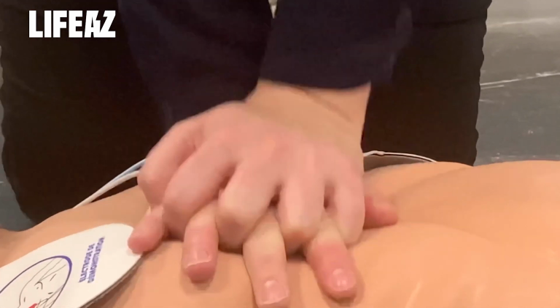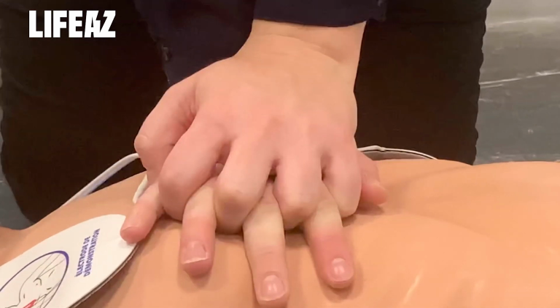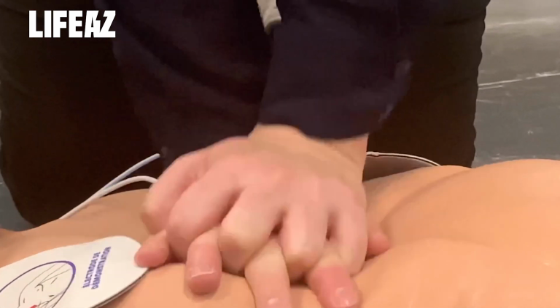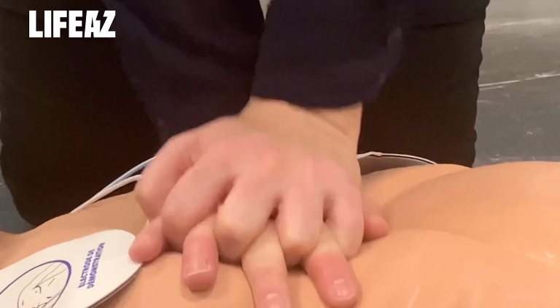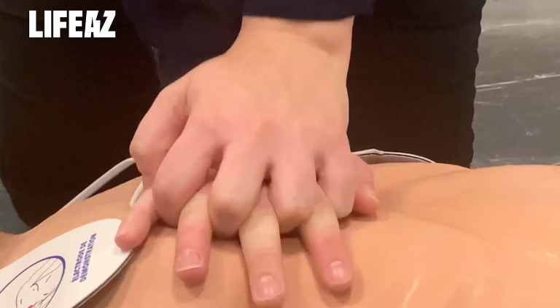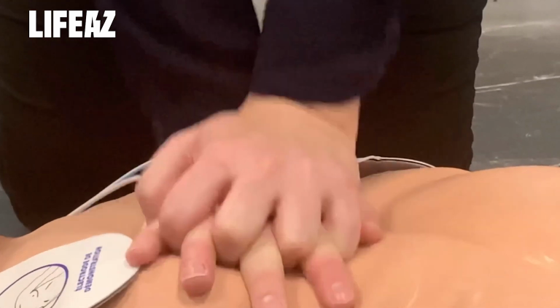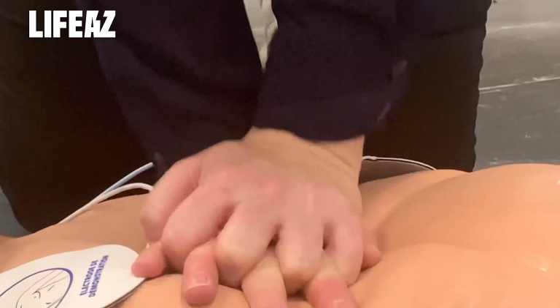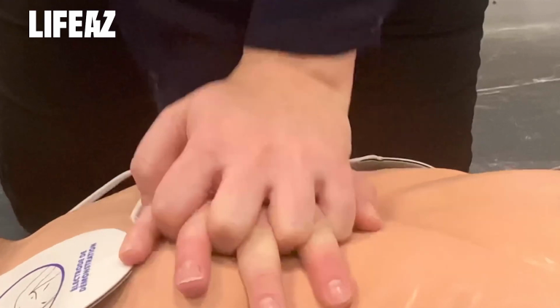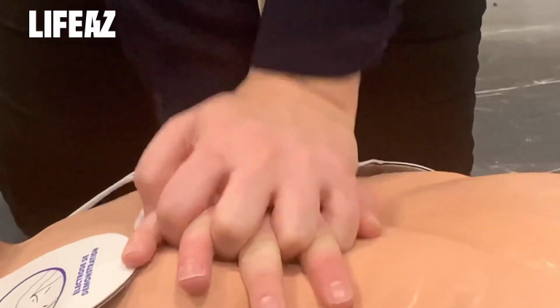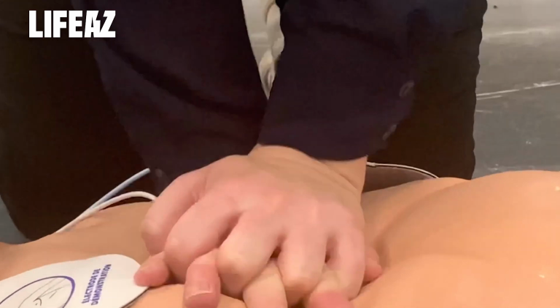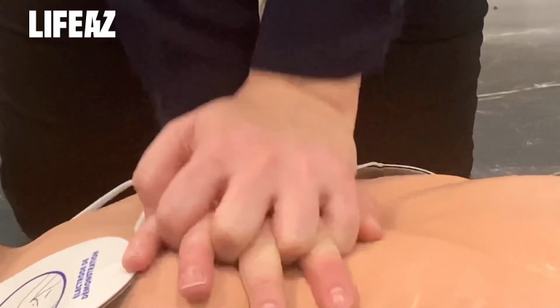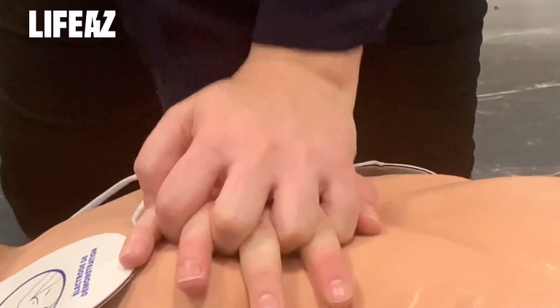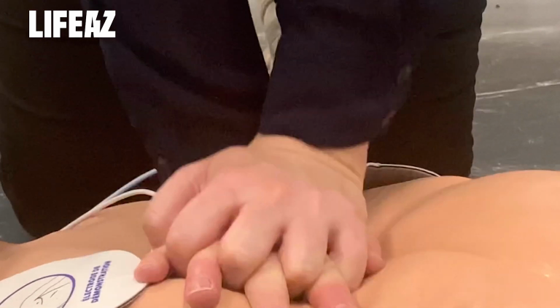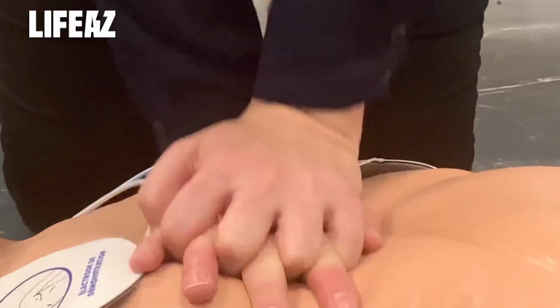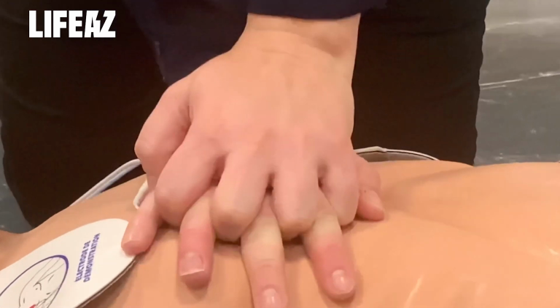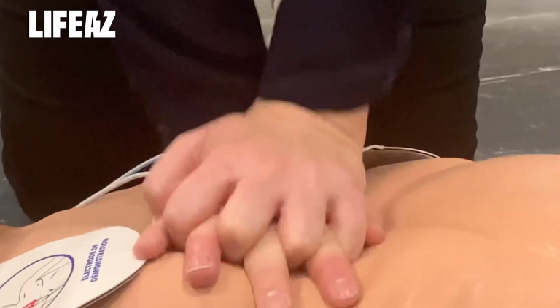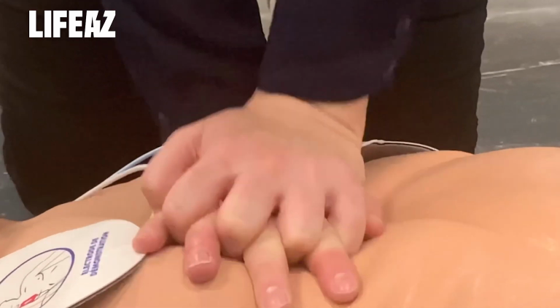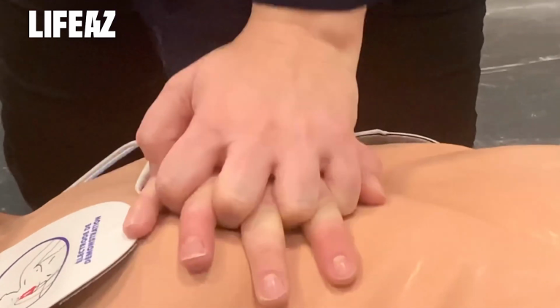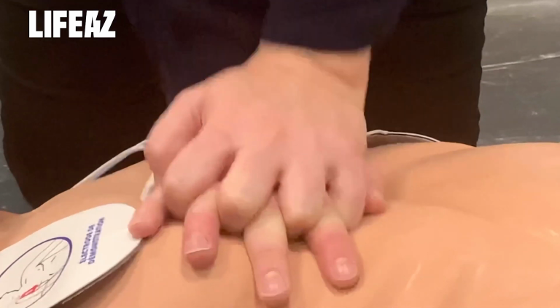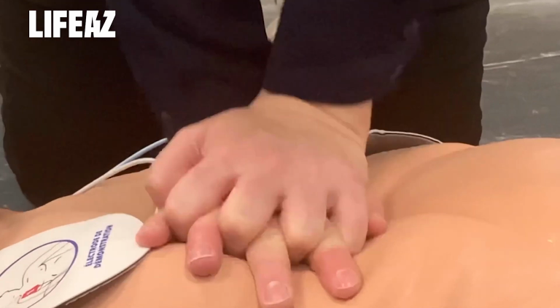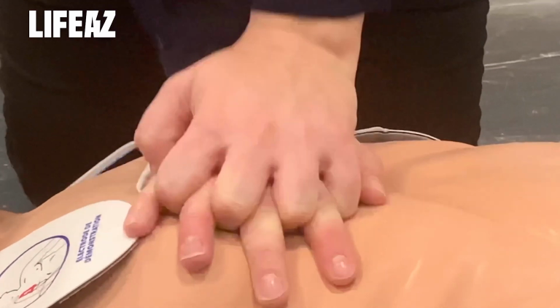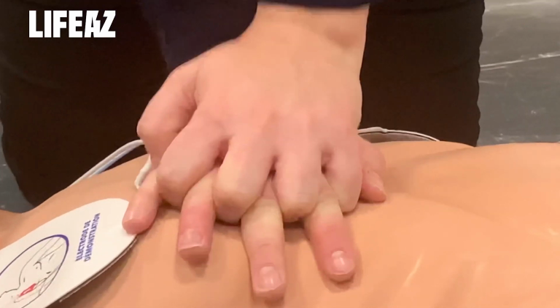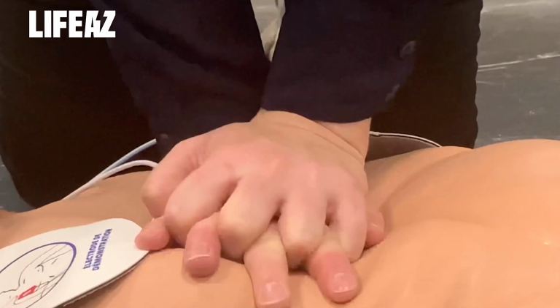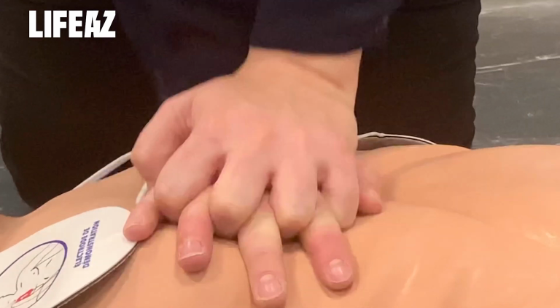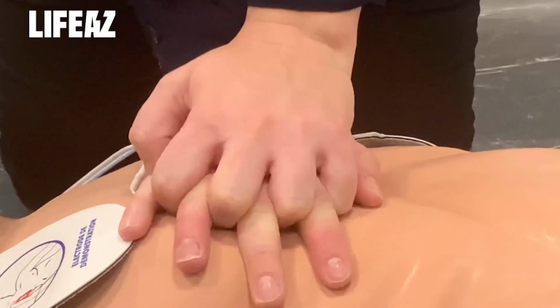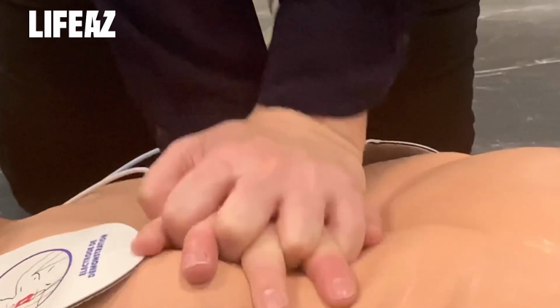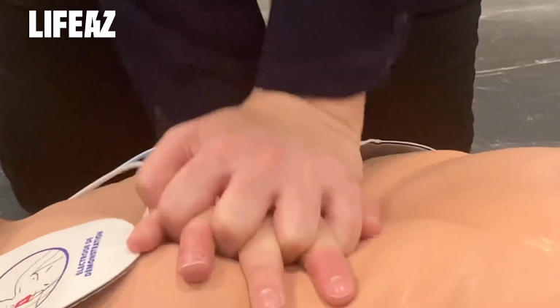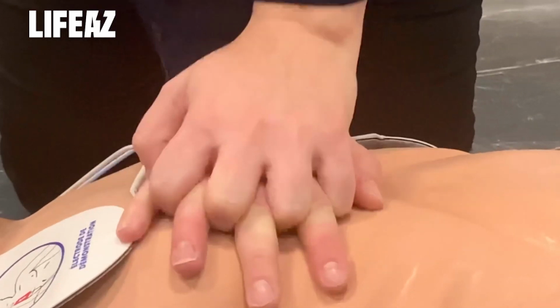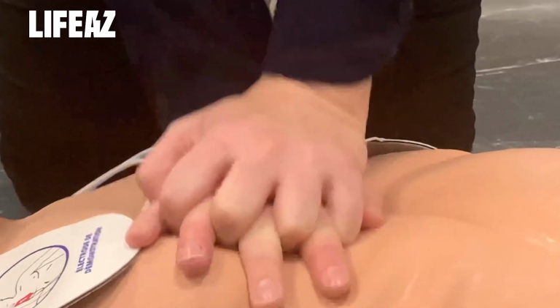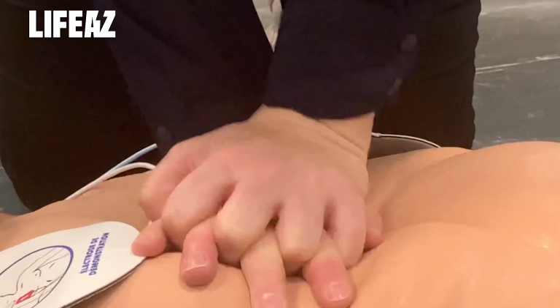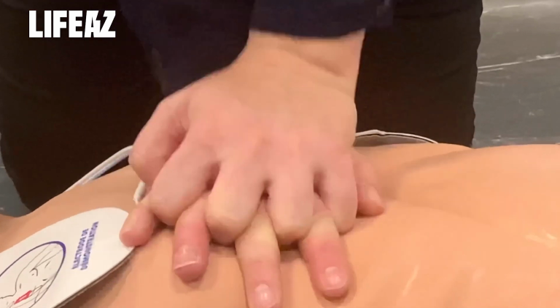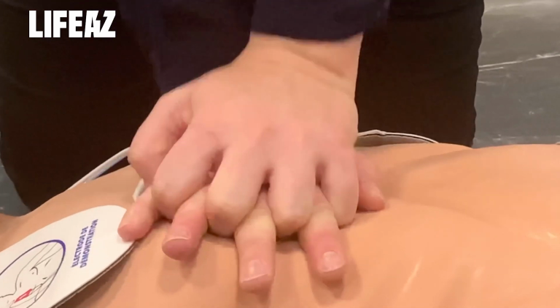For effective CPR, keep your arms perpendicular to the victim and lock your elbows in order to keep your arms straight.